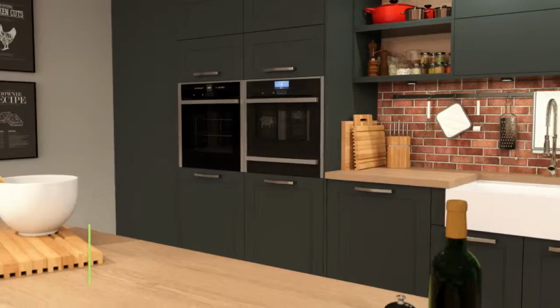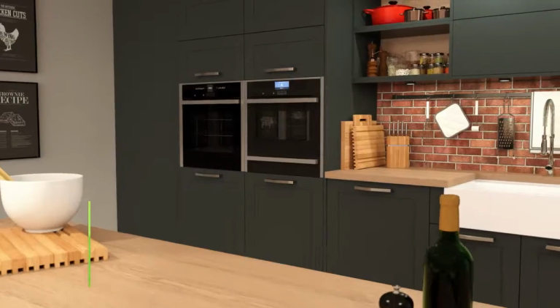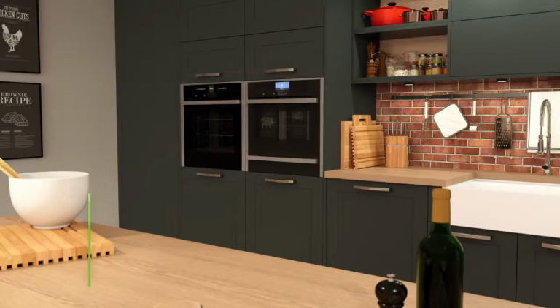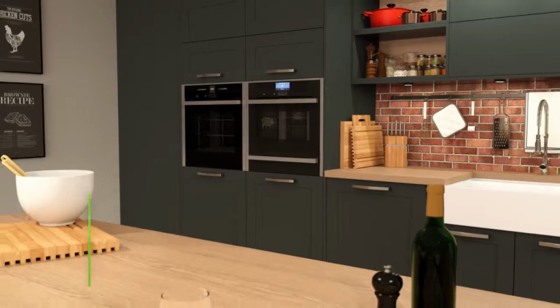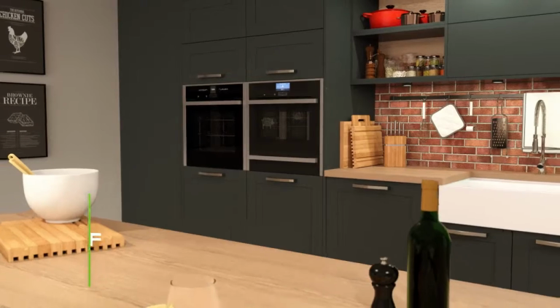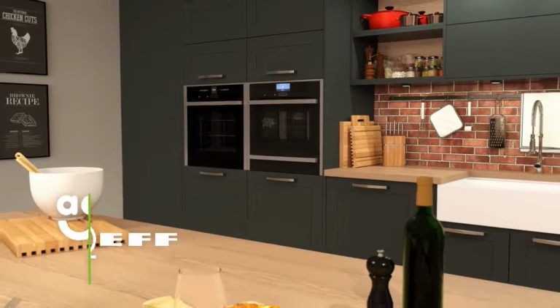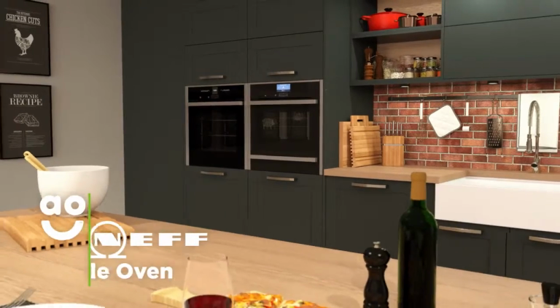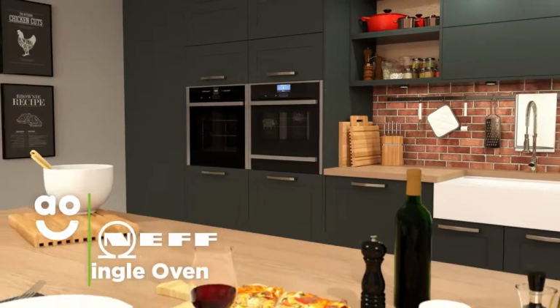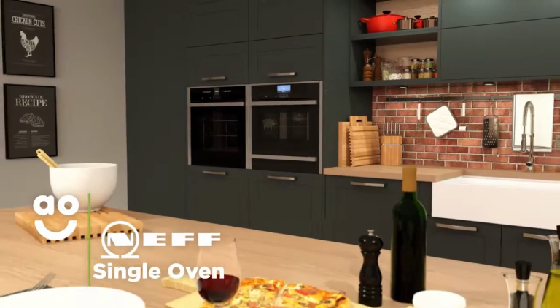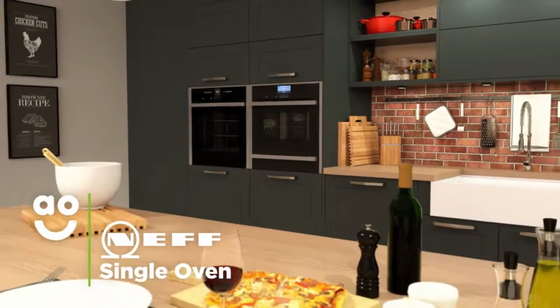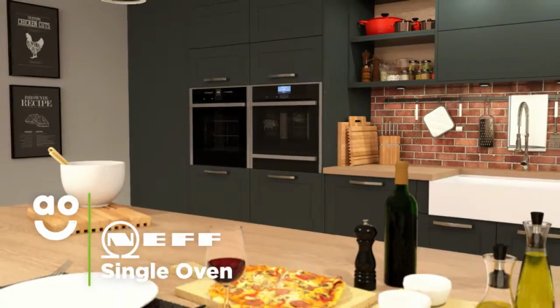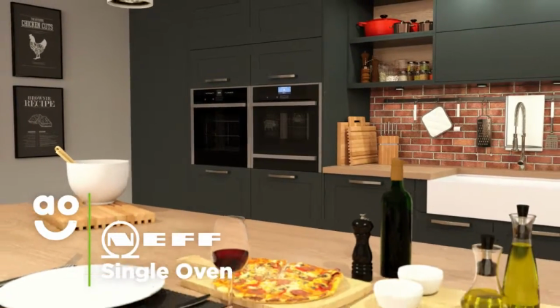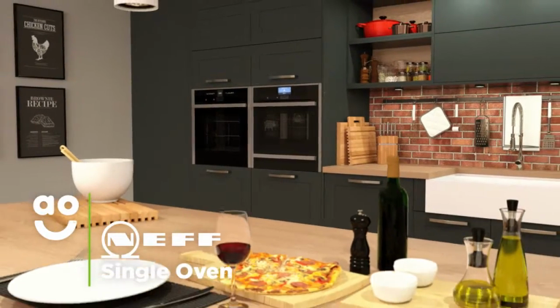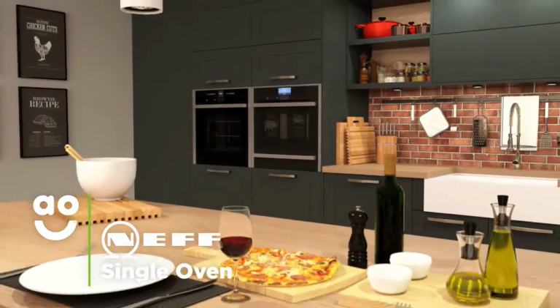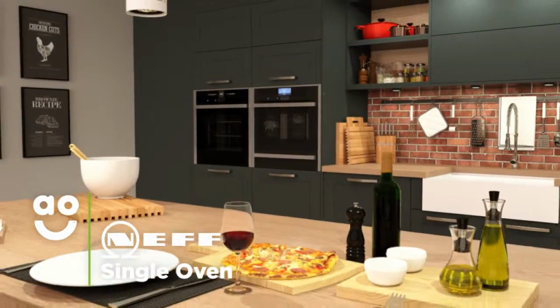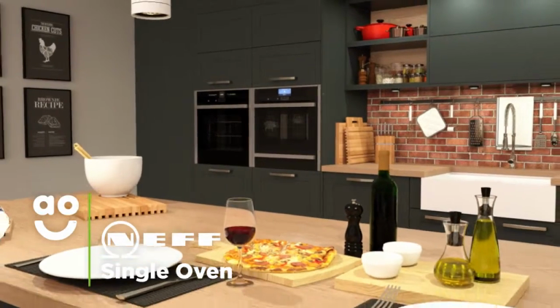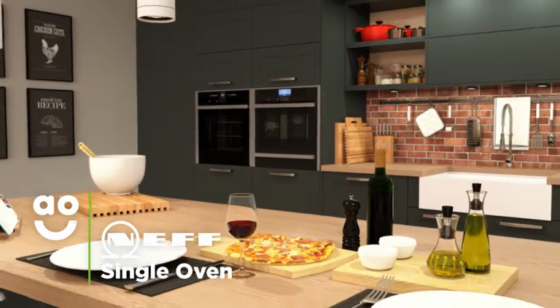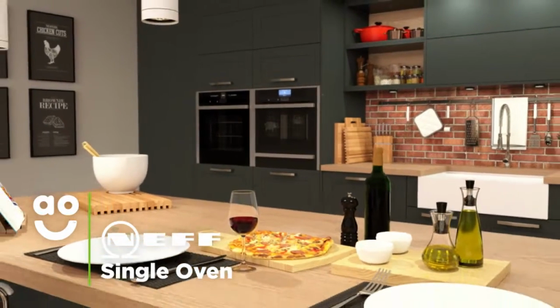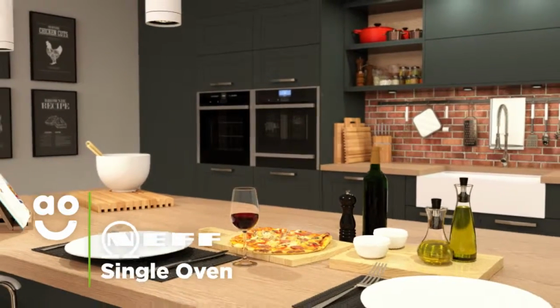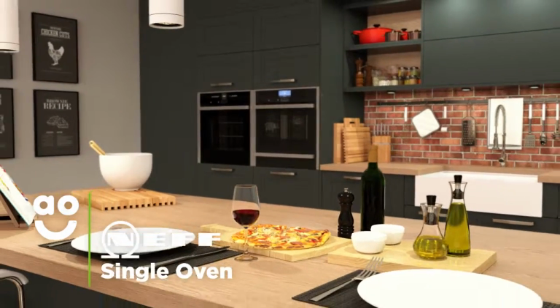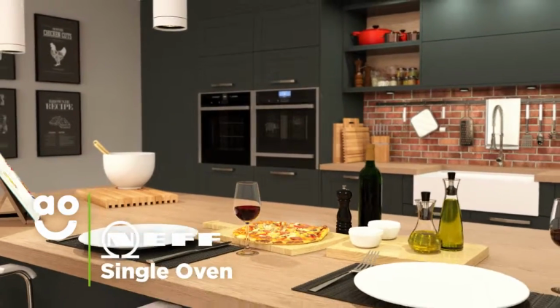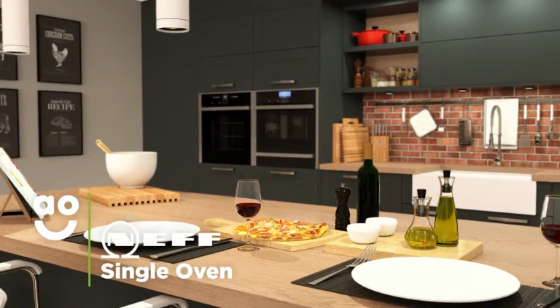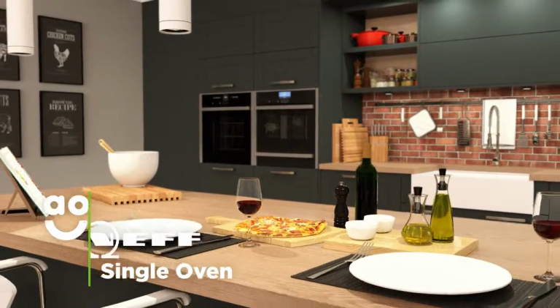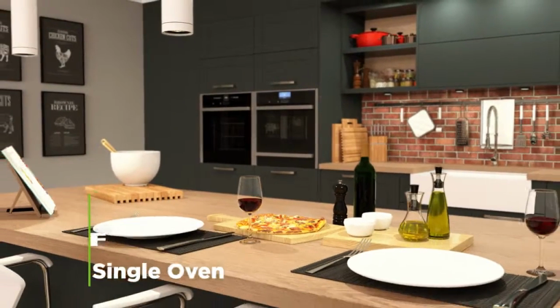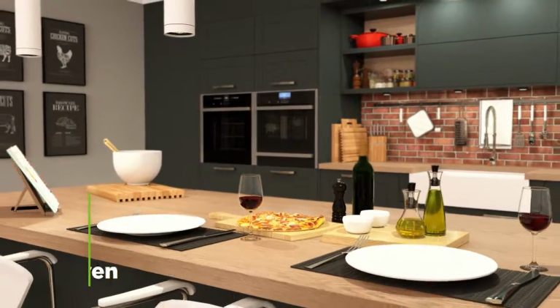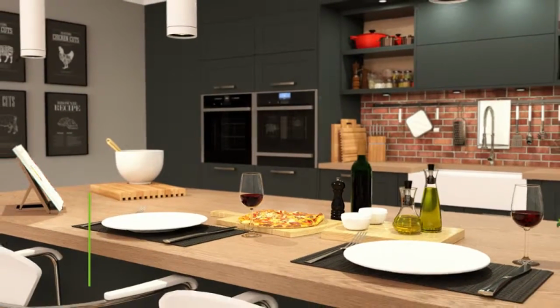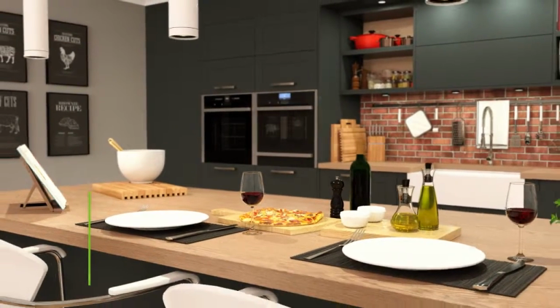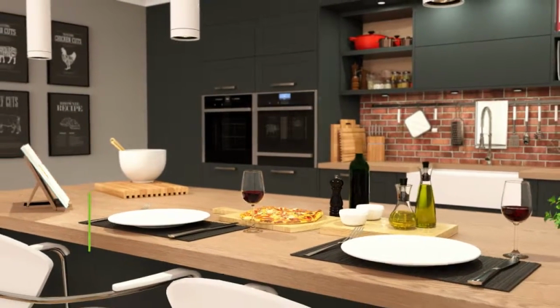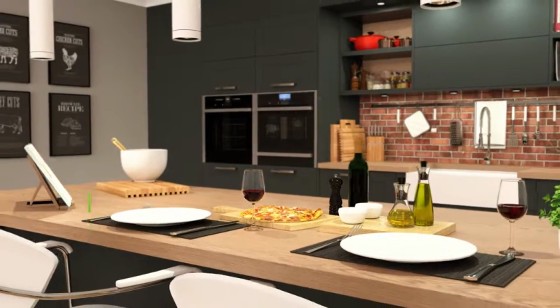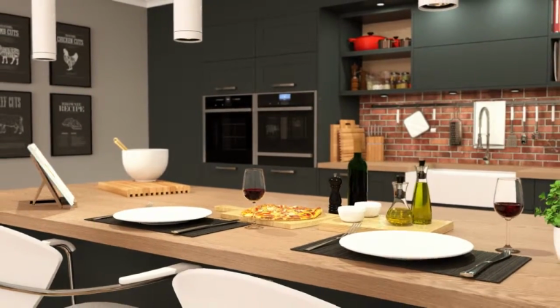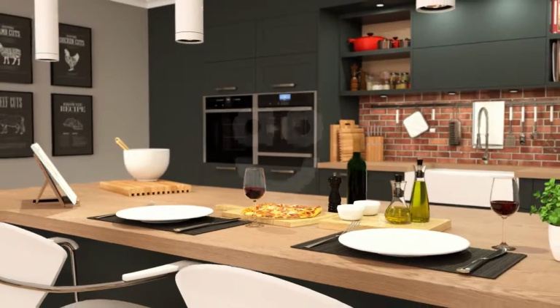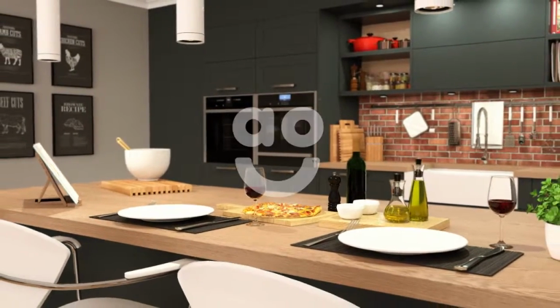This Neff oven is fantastic if you want a stylish oven with intelligent technology to create delicious meals.